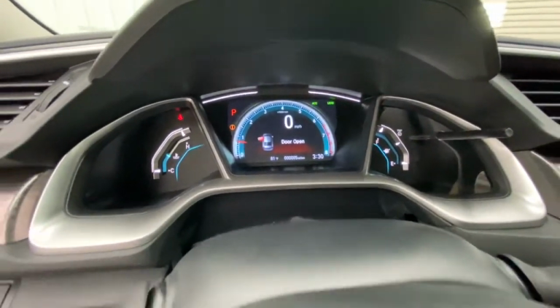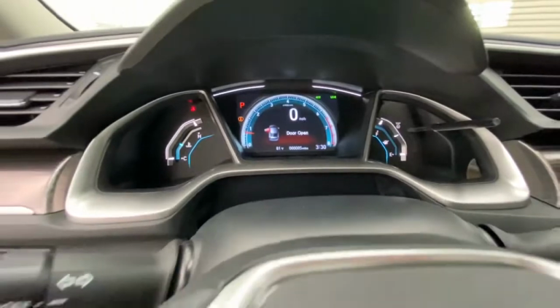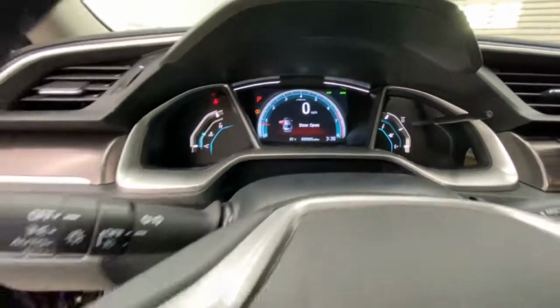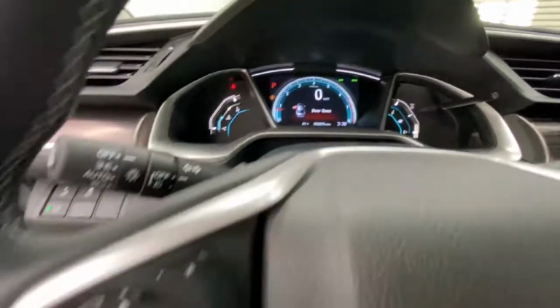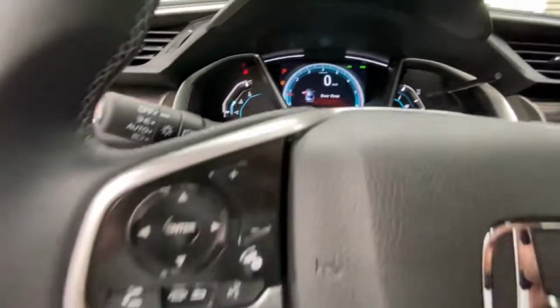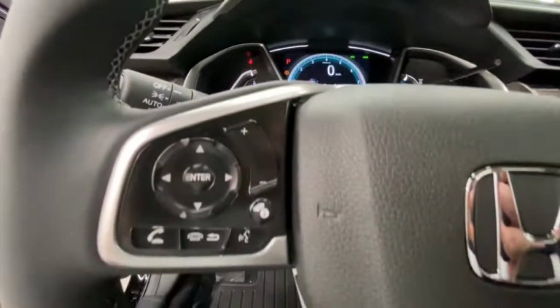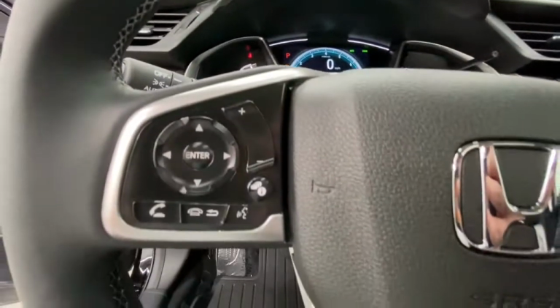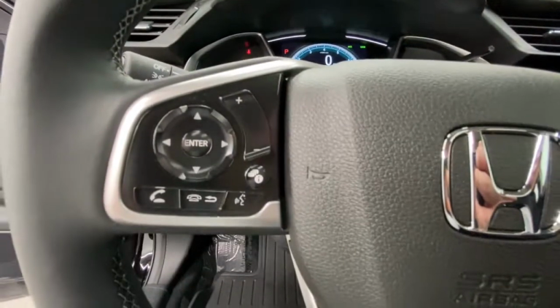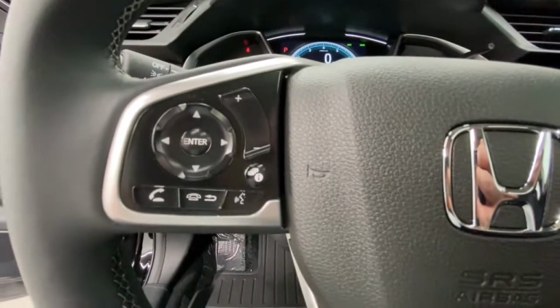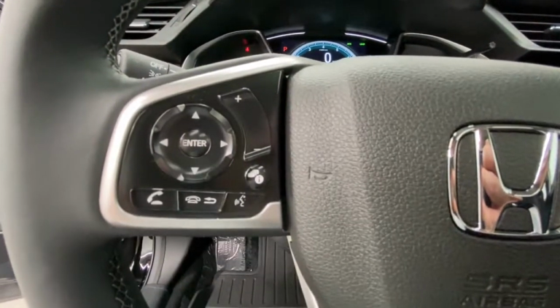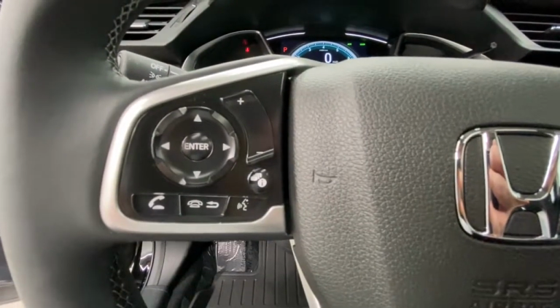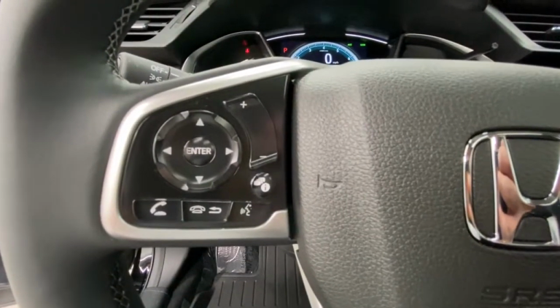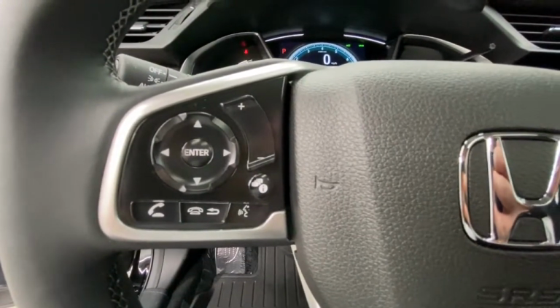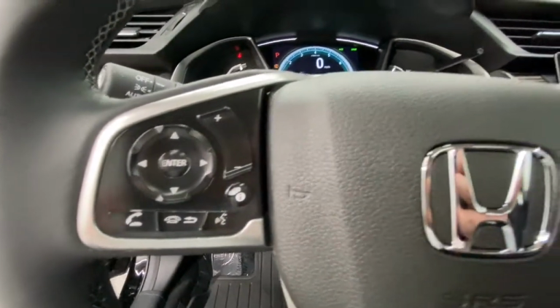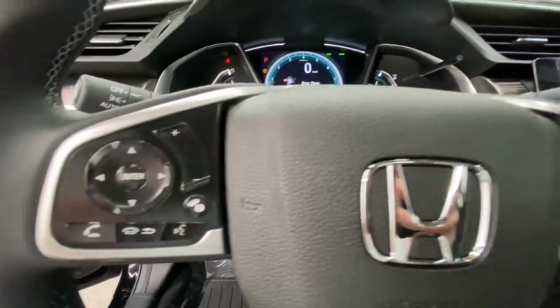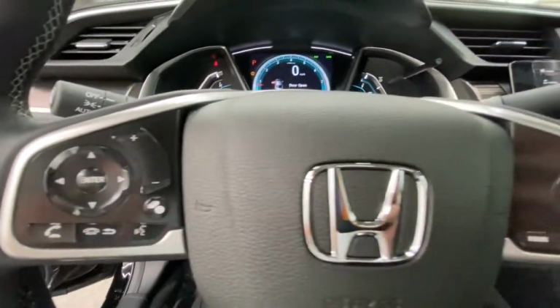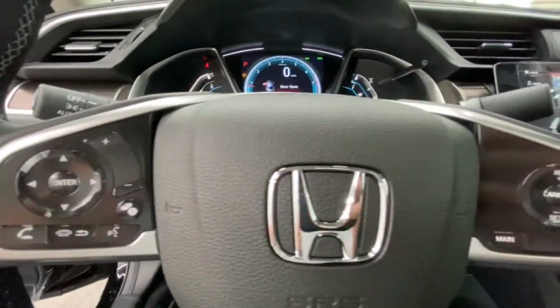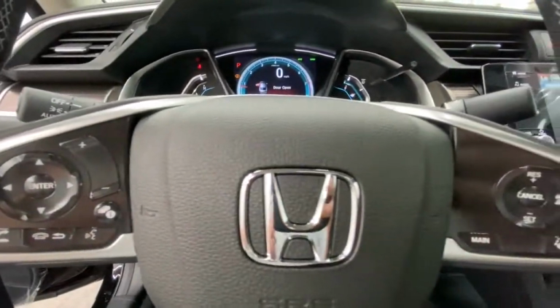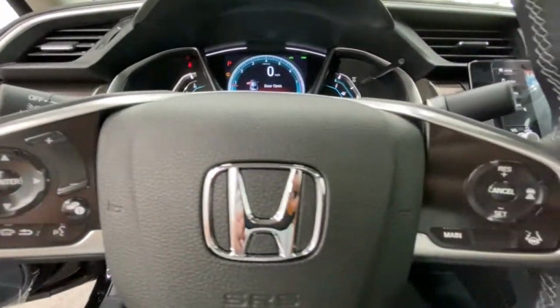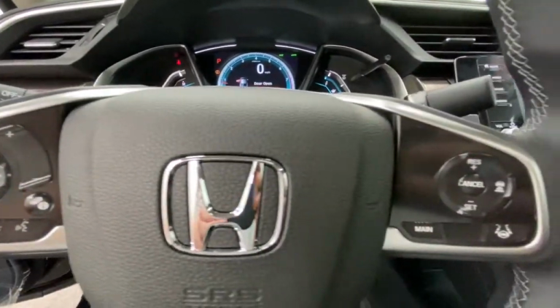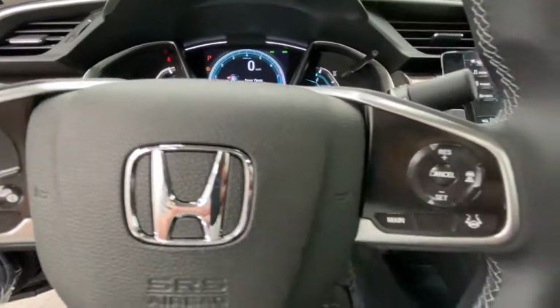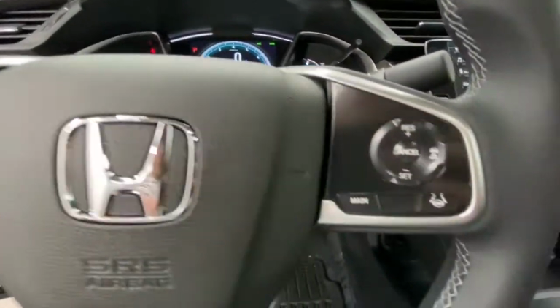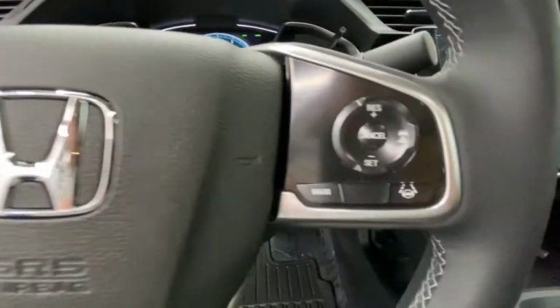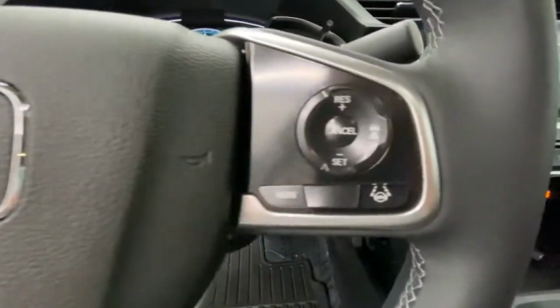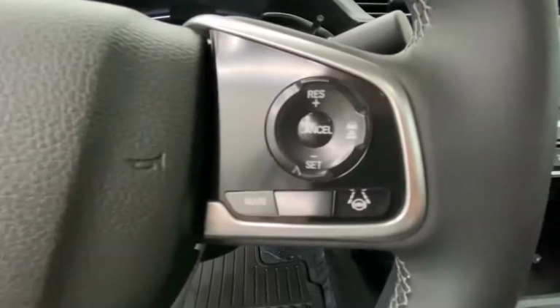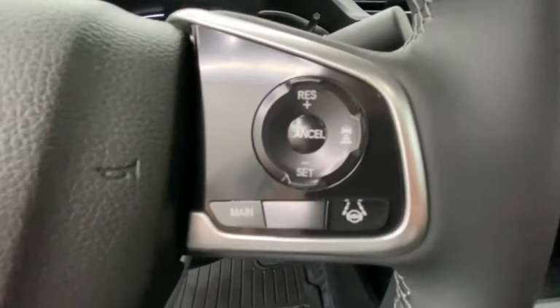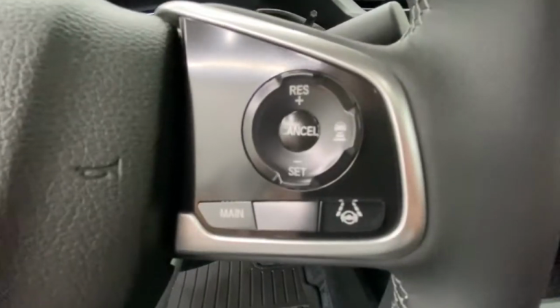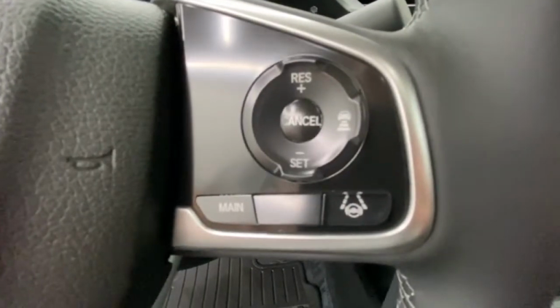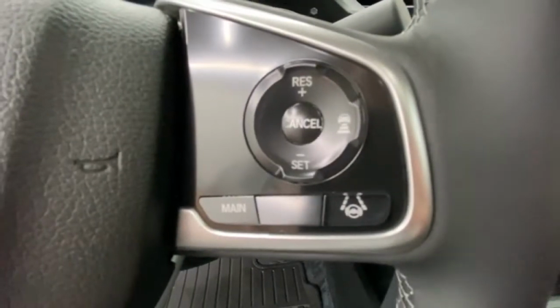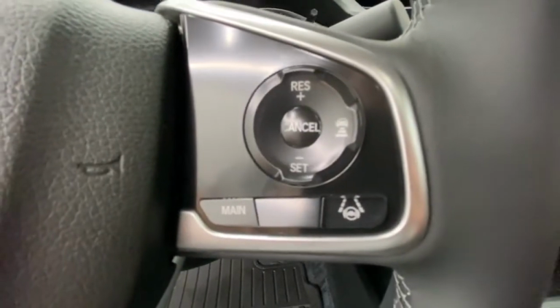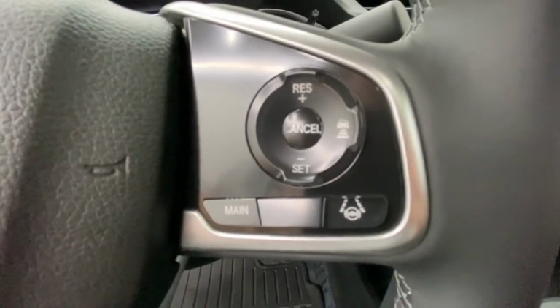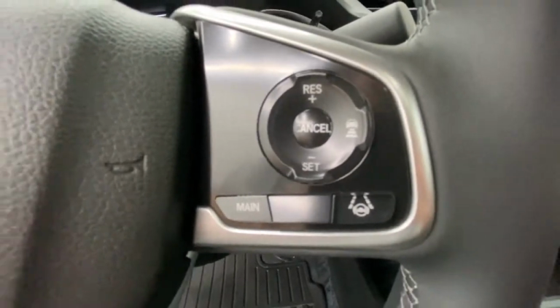Satisfy your craving for driving pleasure without sacrificing safety and efficiency. Get it all in the Honda Civic sedan.